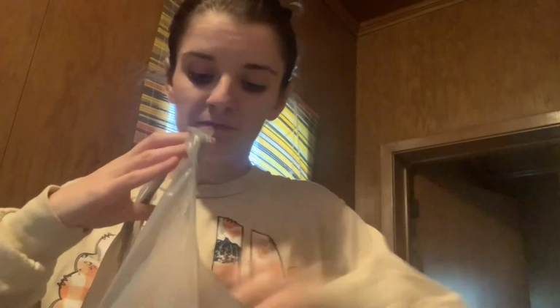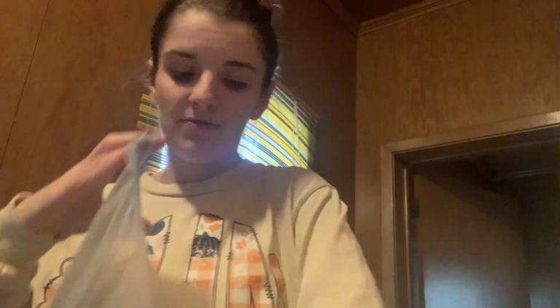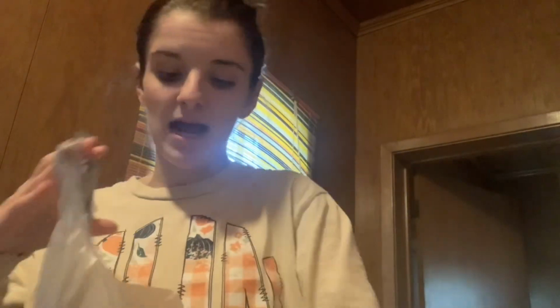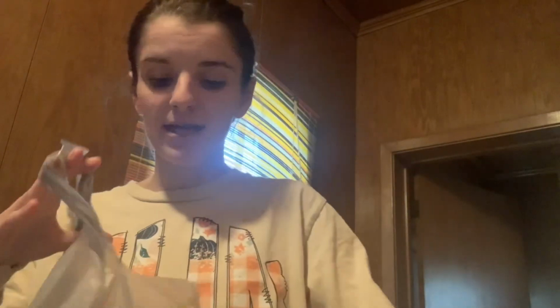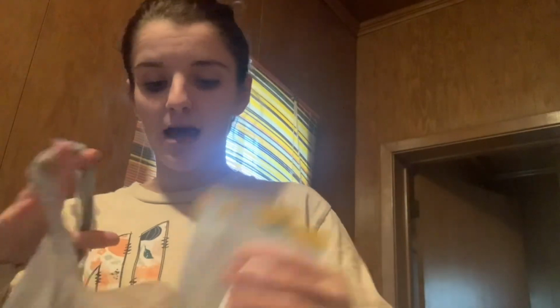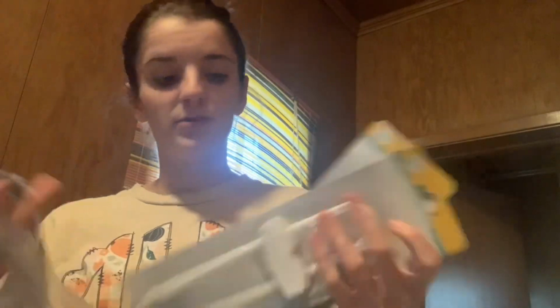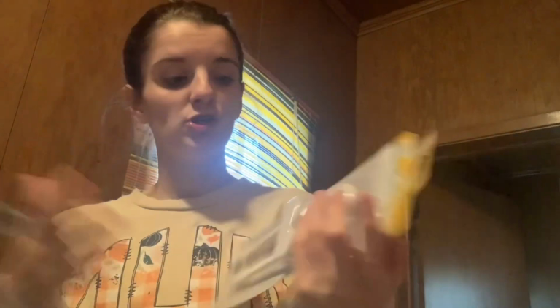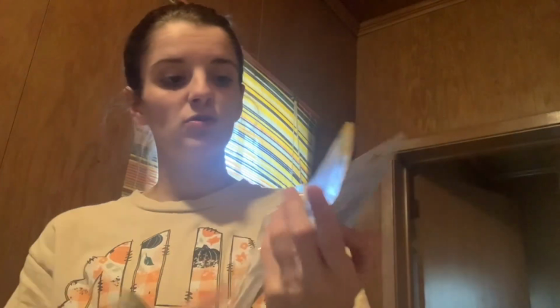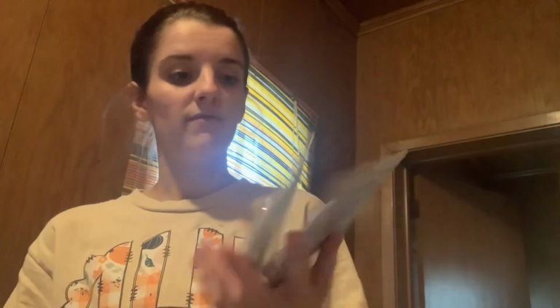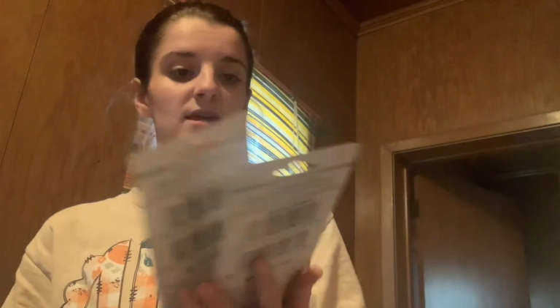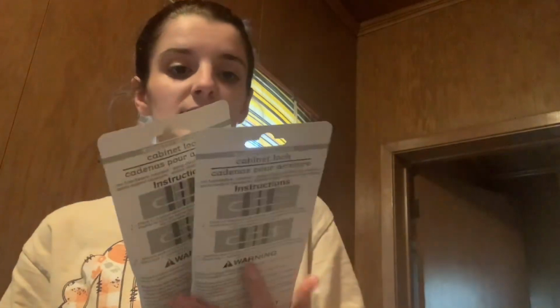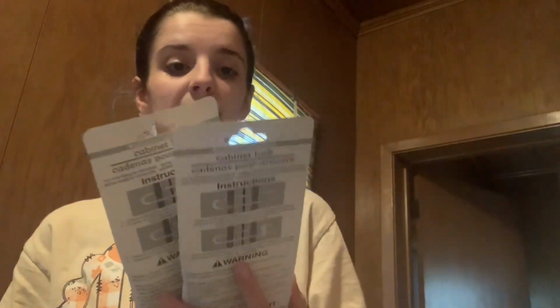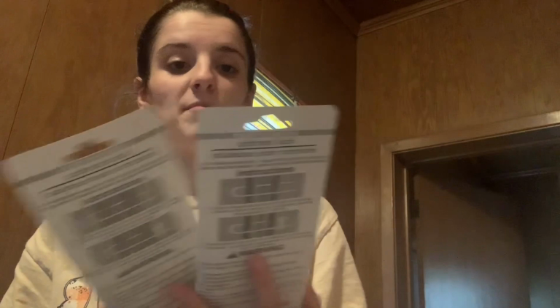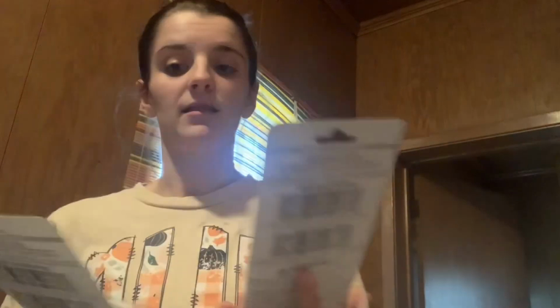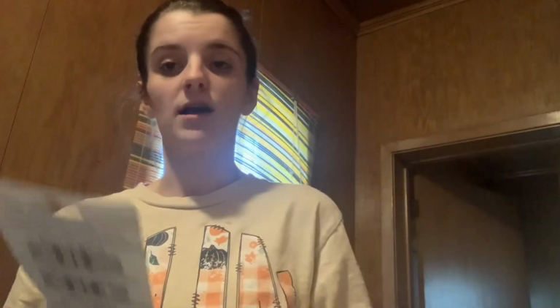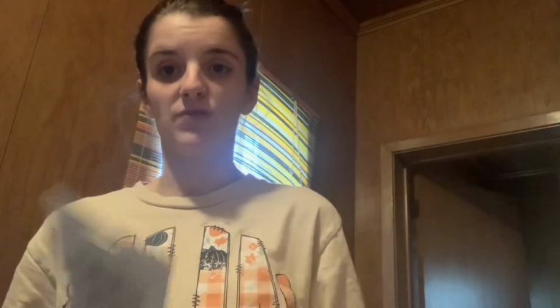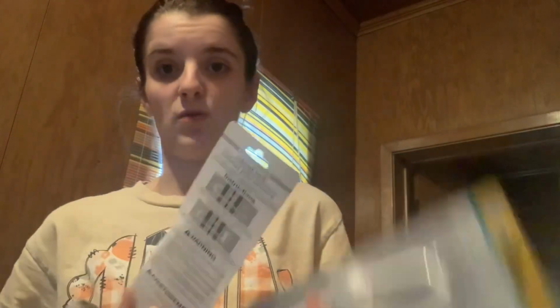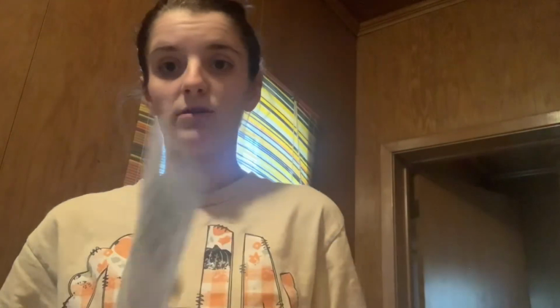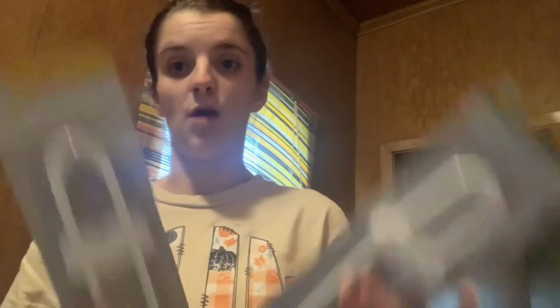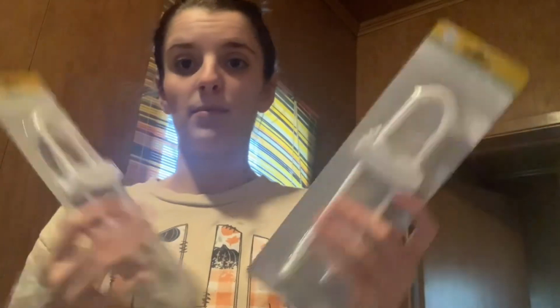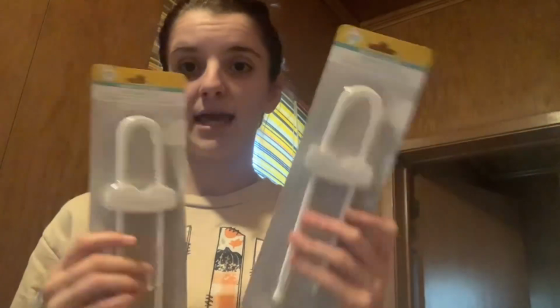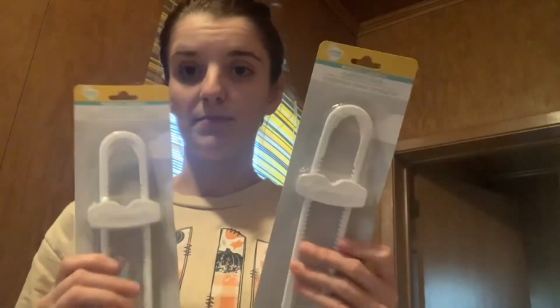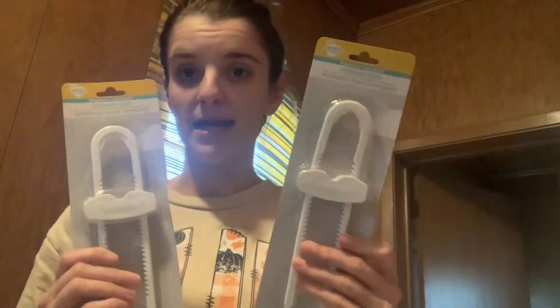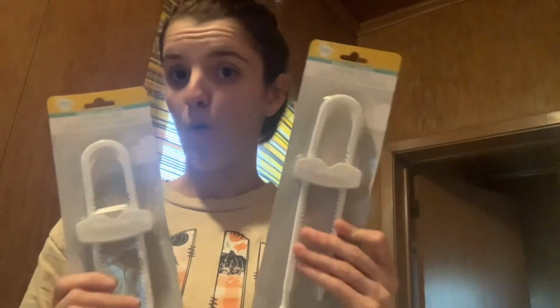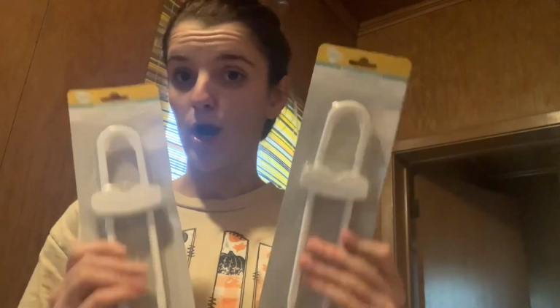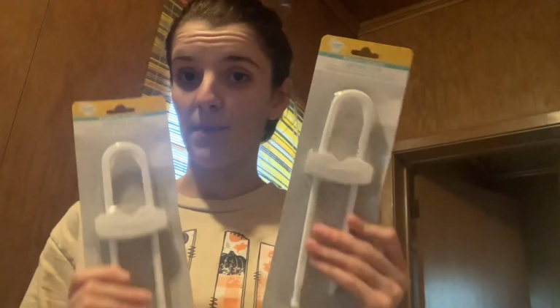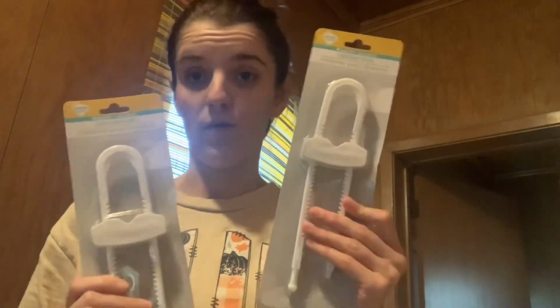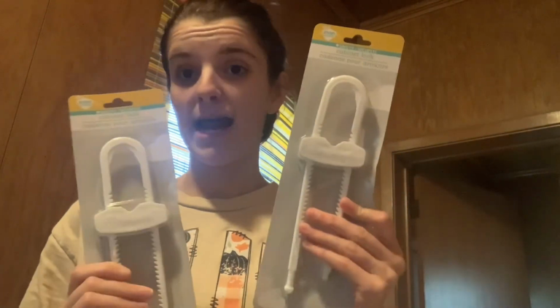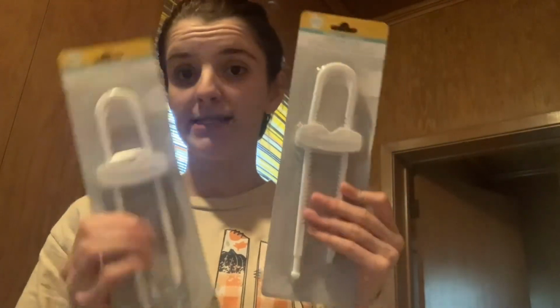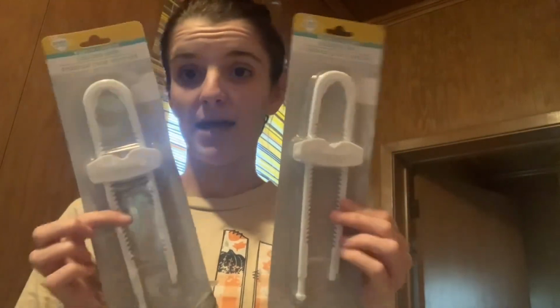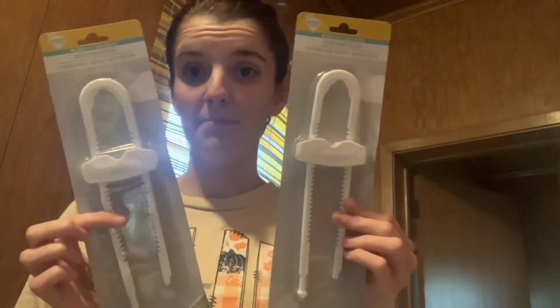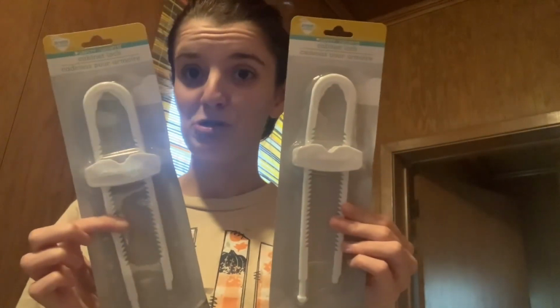Then I picked up two of these cabinet locks for the new house. I'll probably end up needing more, but for right now I did pick up two.